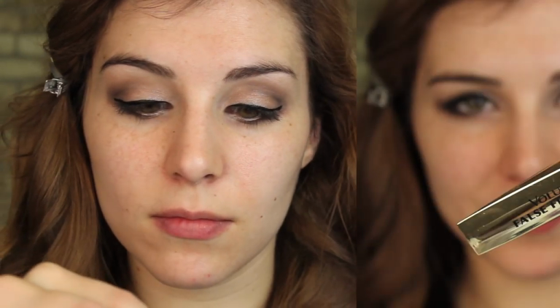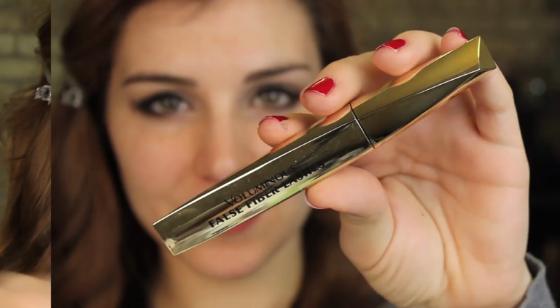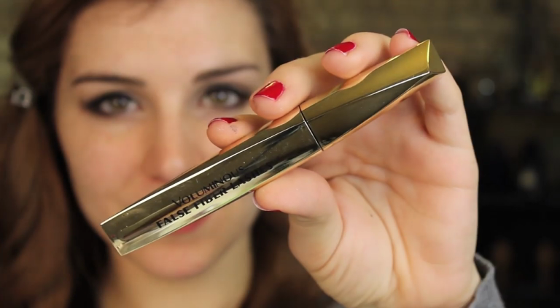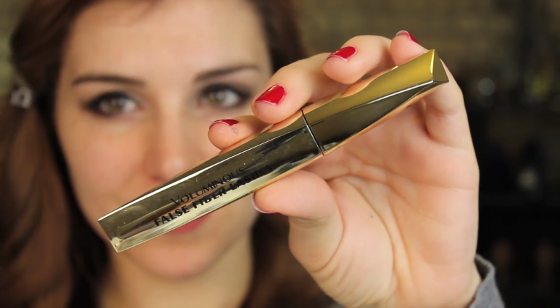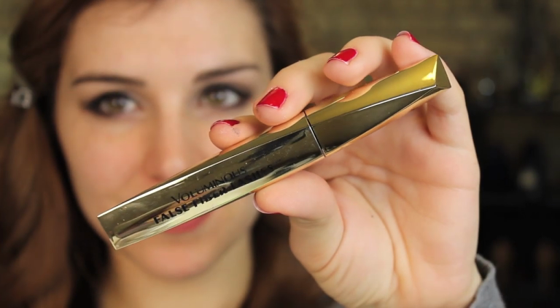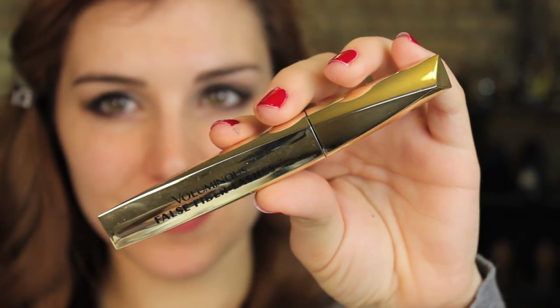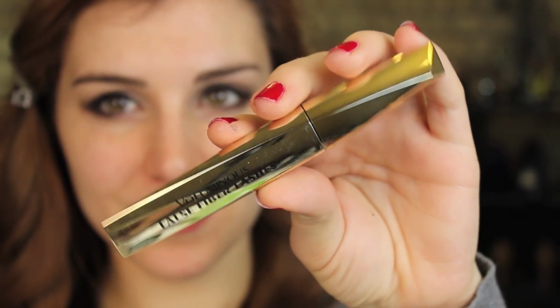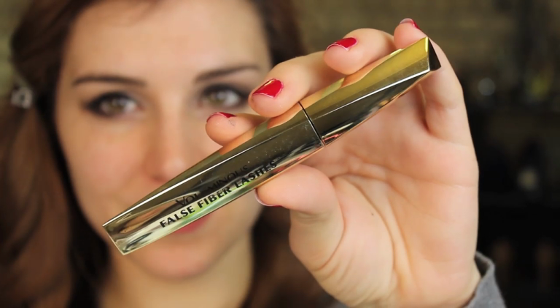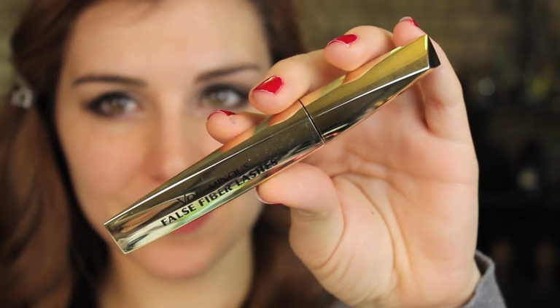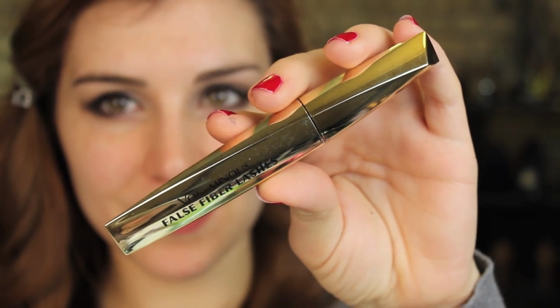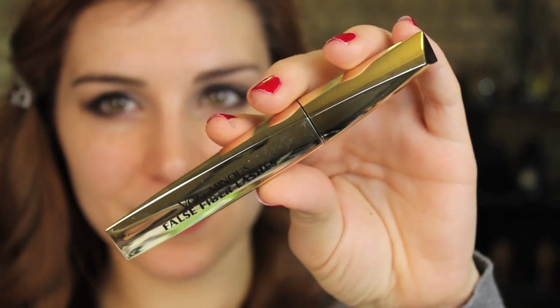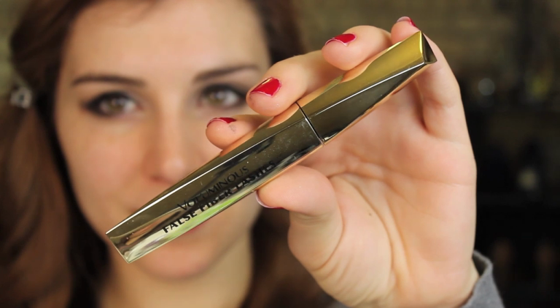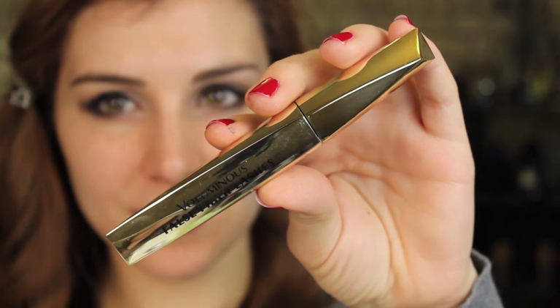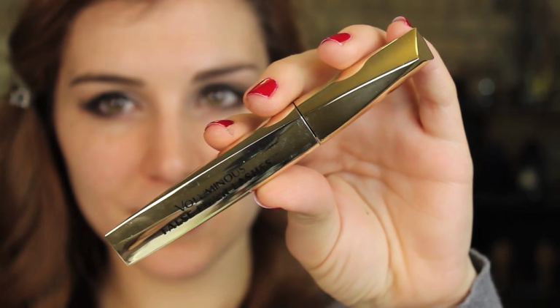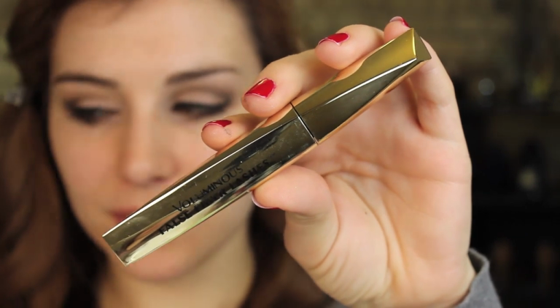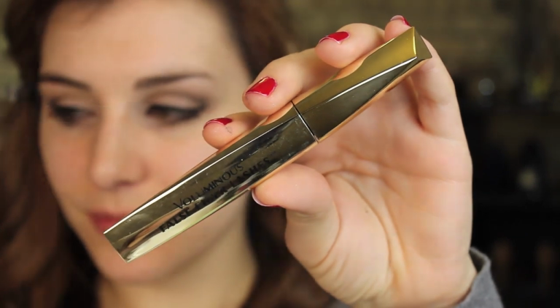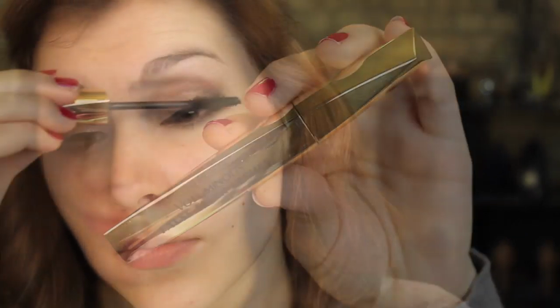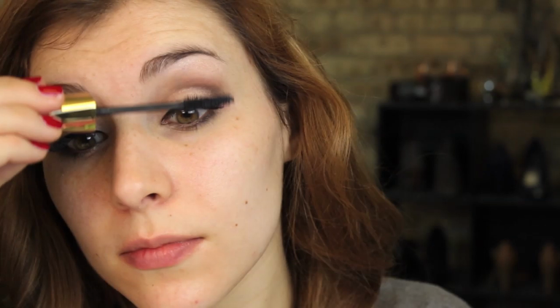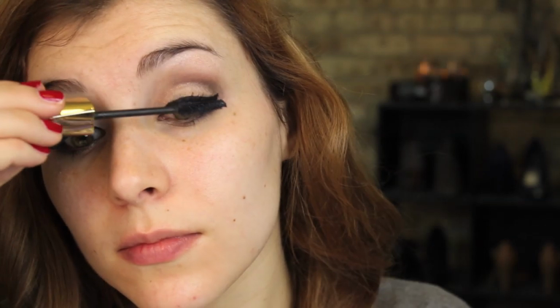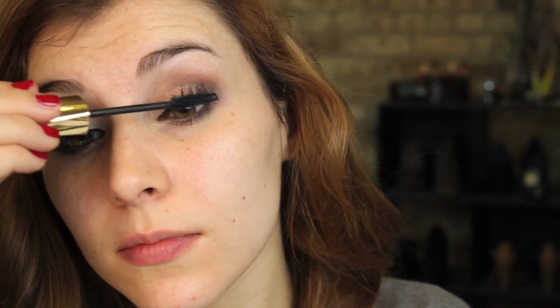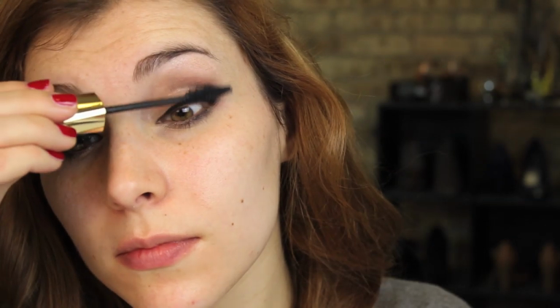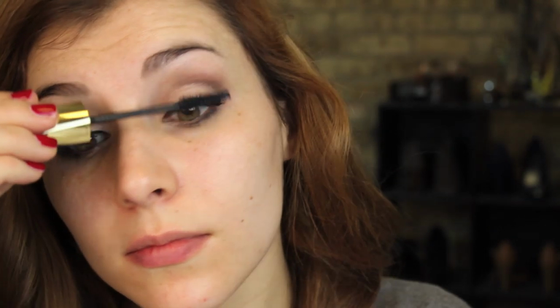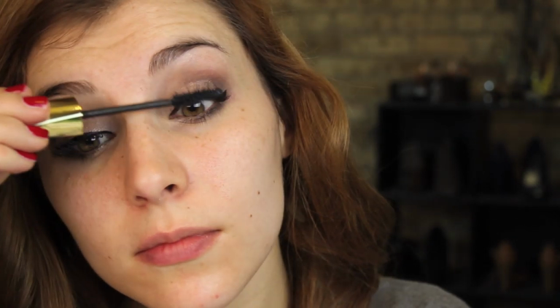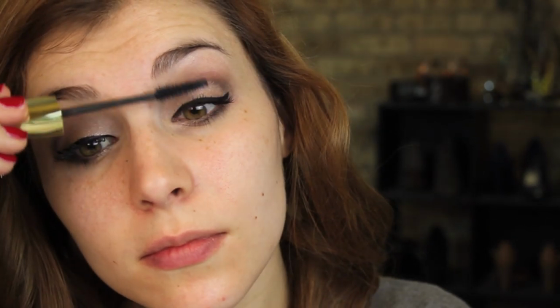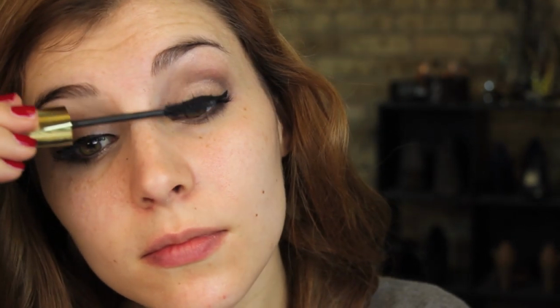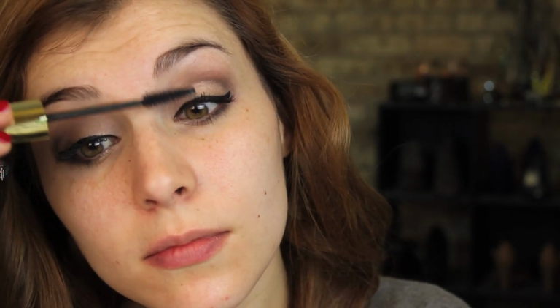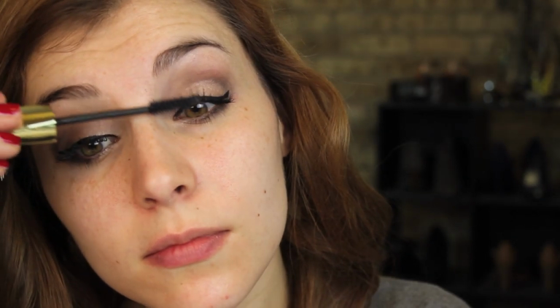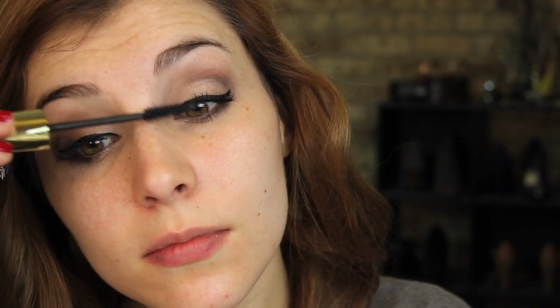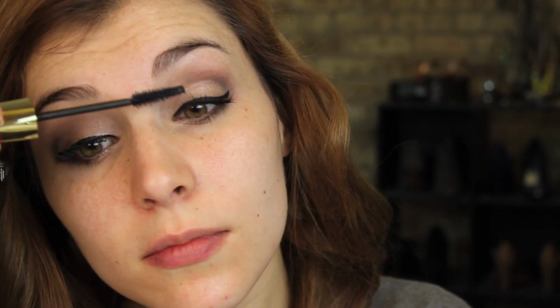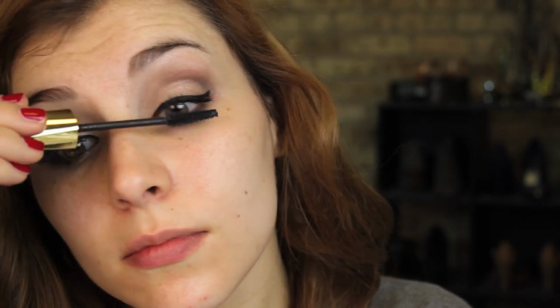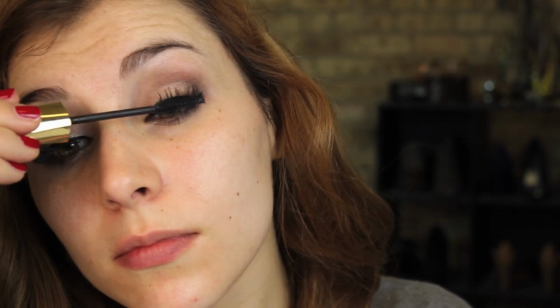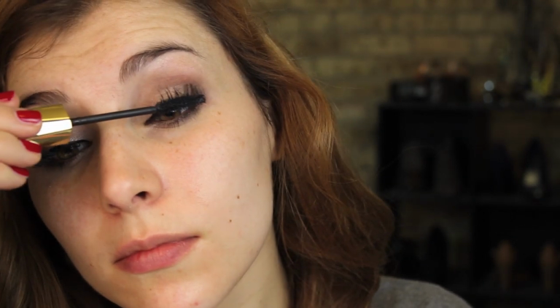And then to finish off the eyes, this is L'Oreal's Voluminous False Fiber Lashes and I'm just applying that to my upper and lower lashes.